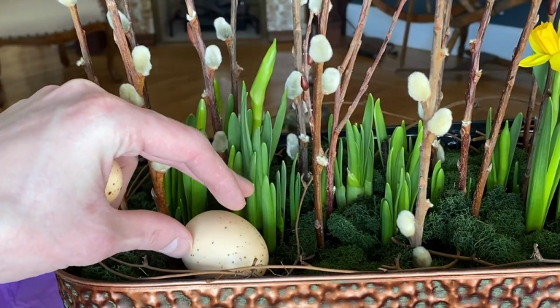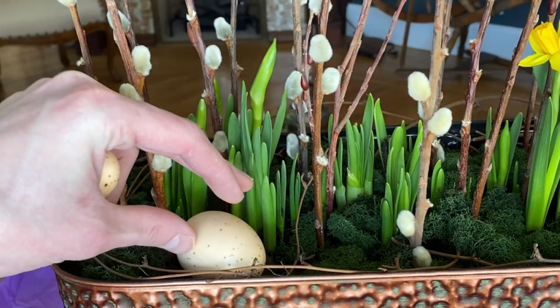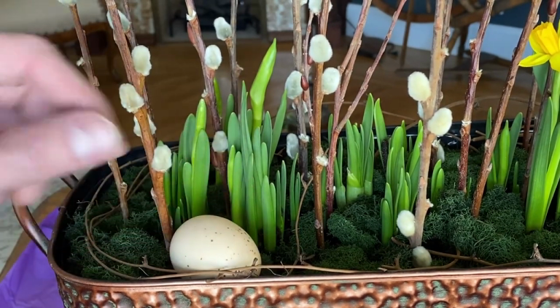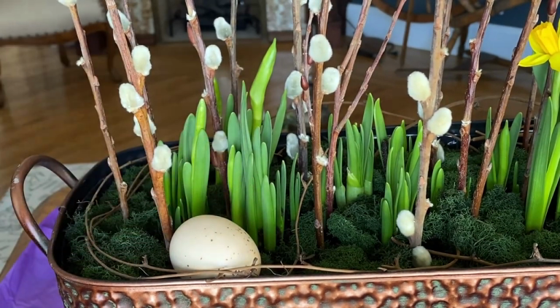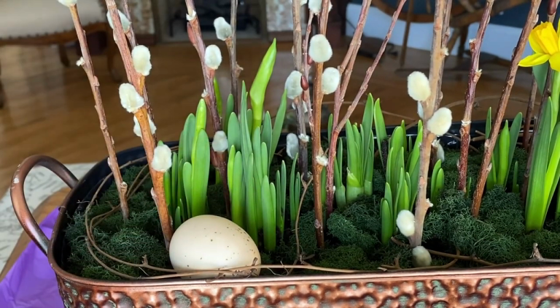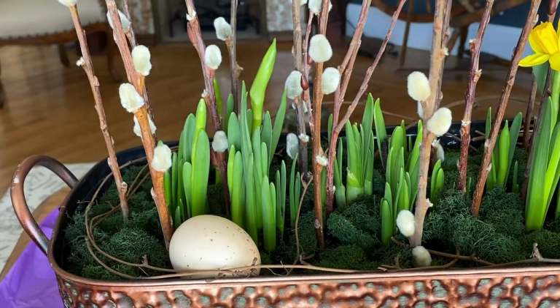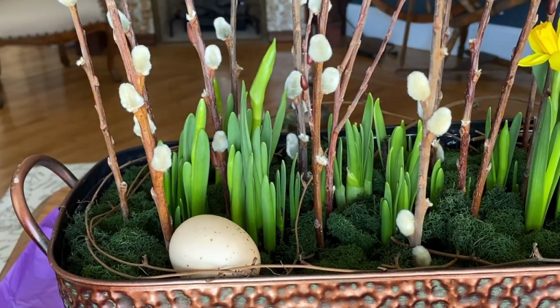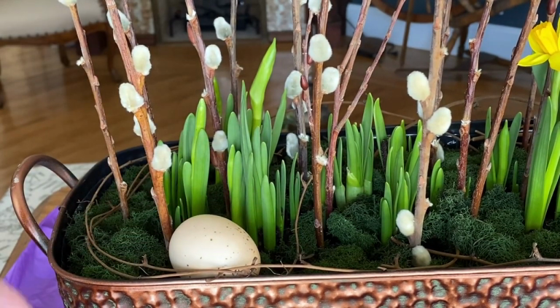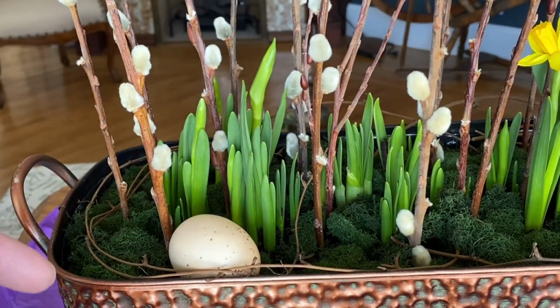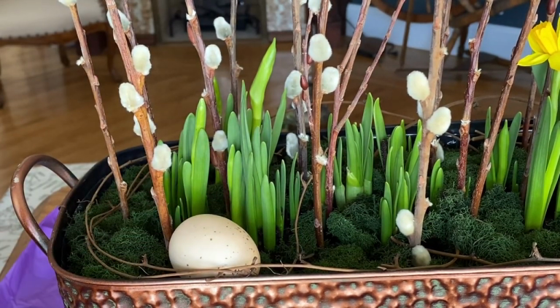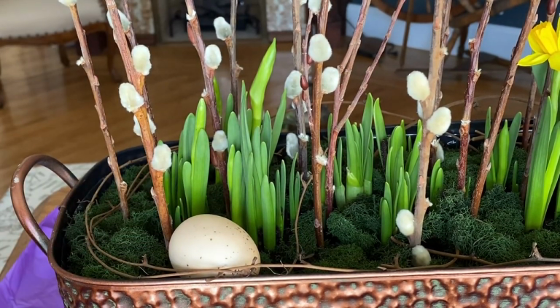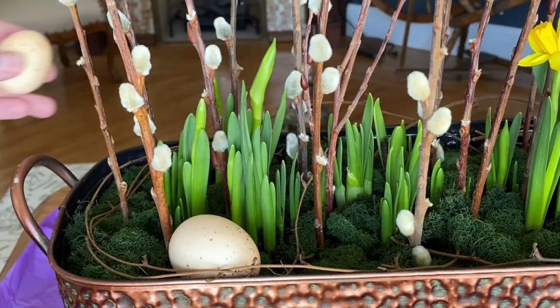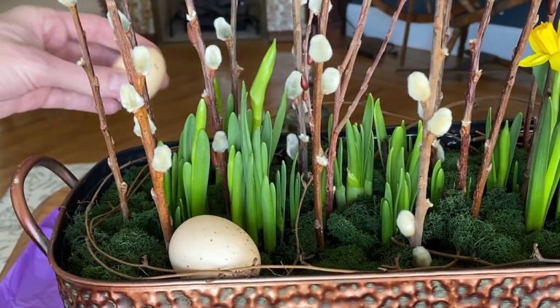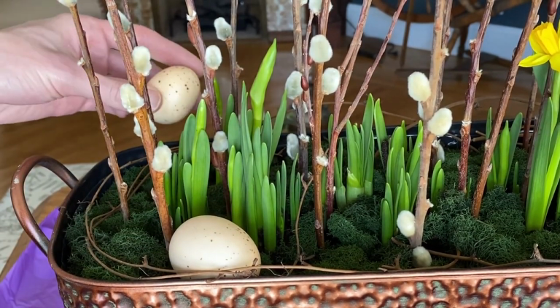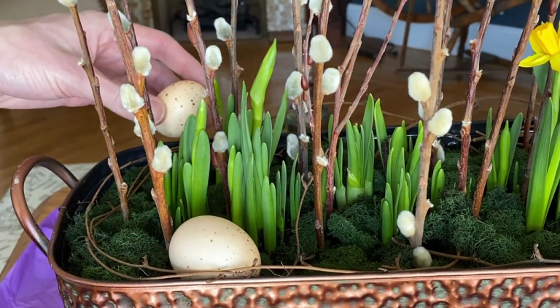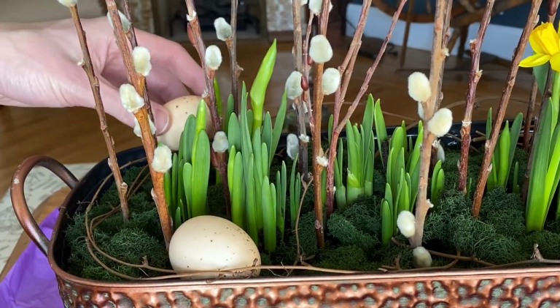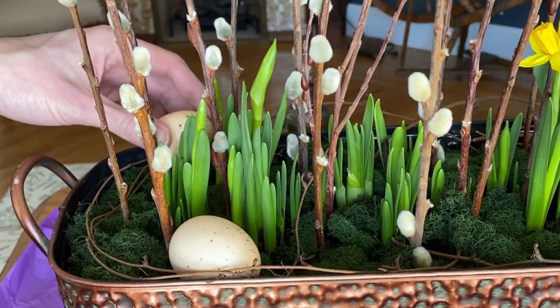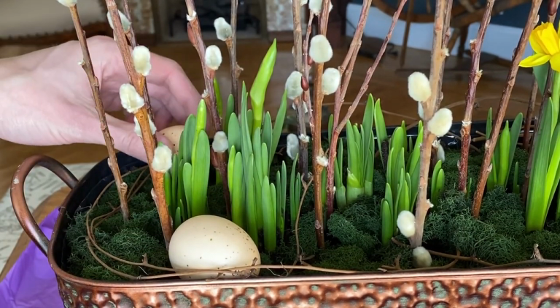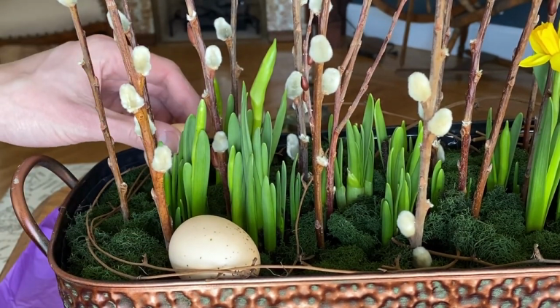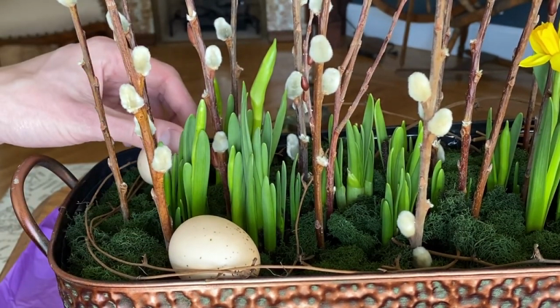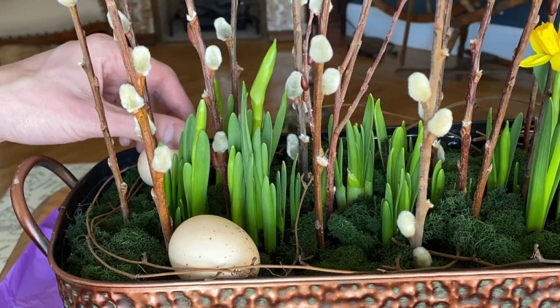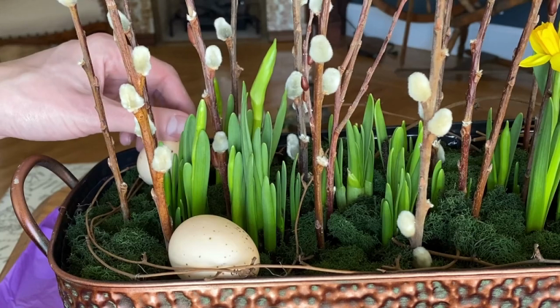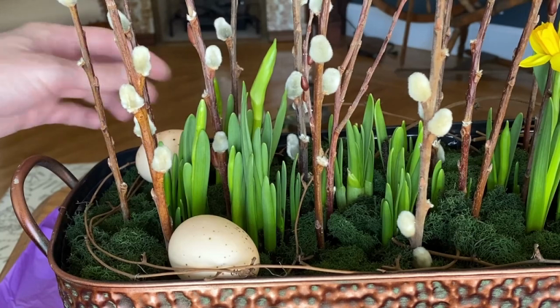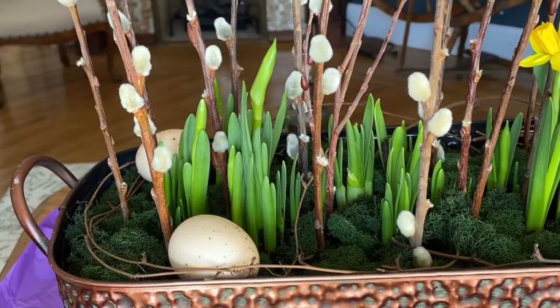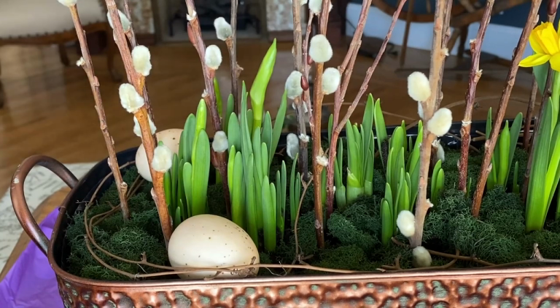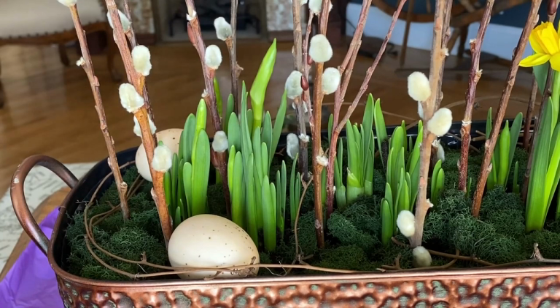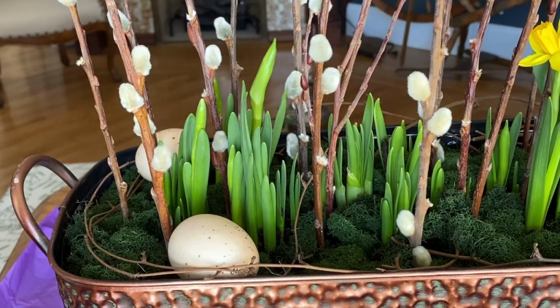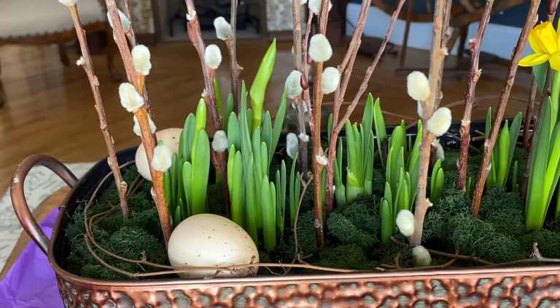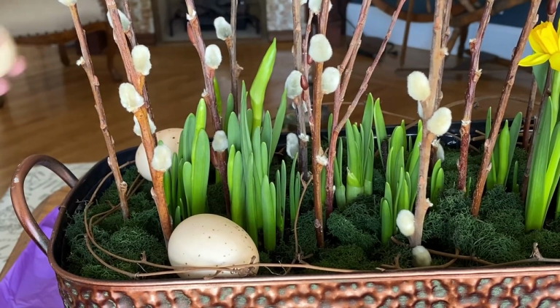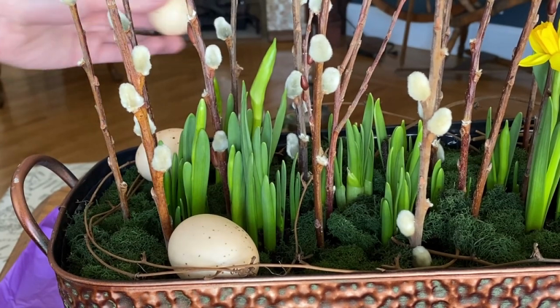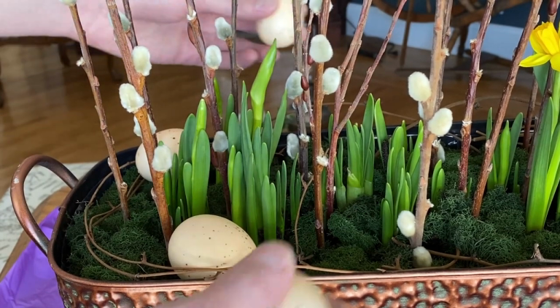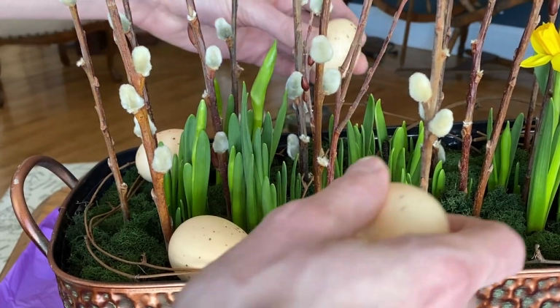And finally, I'm going to add a few decorative eggs, and then I'll show you the finished look.